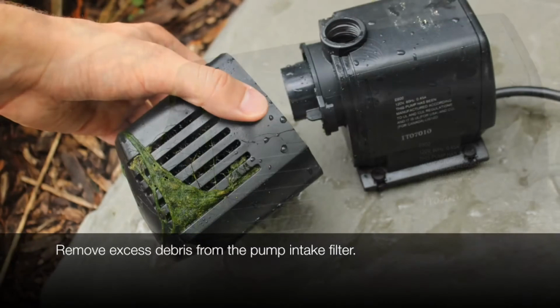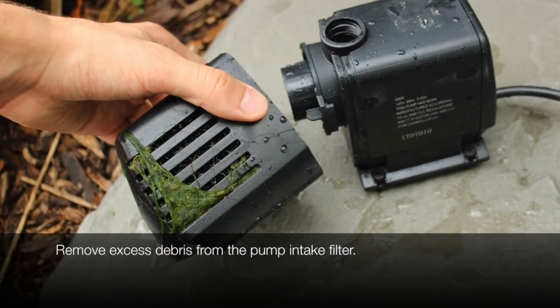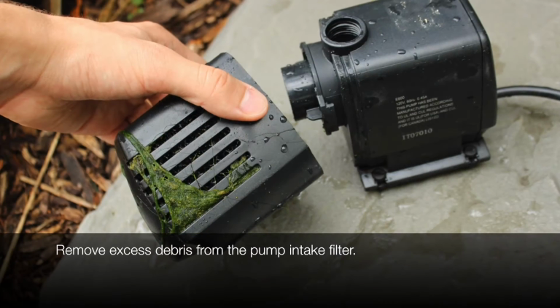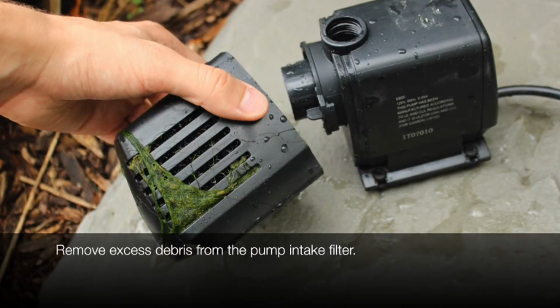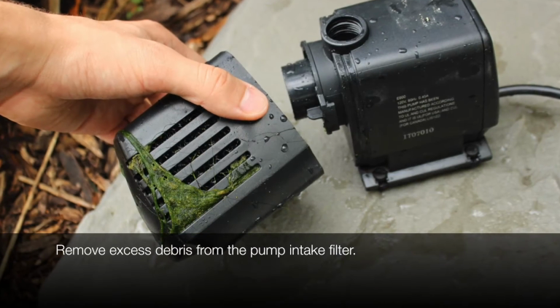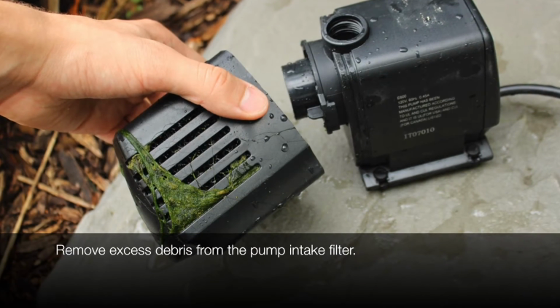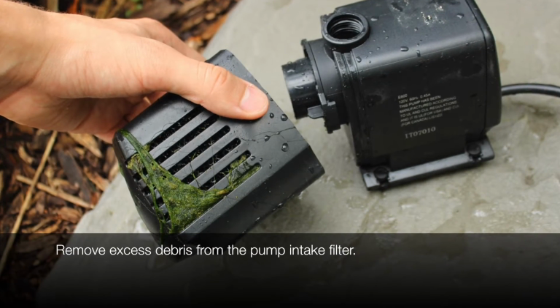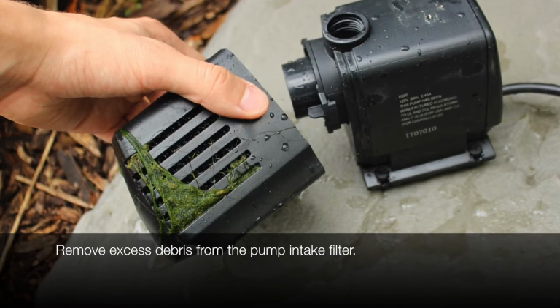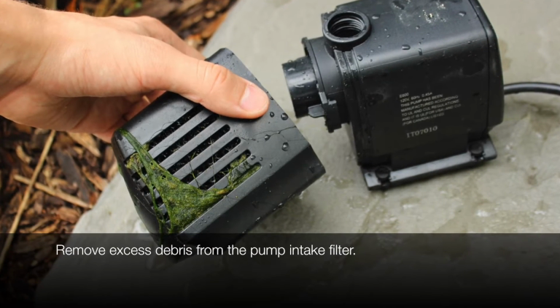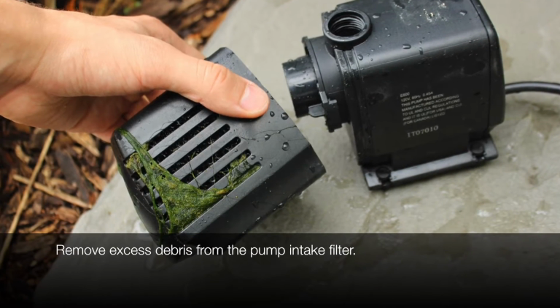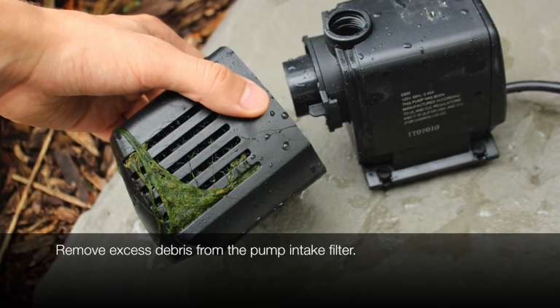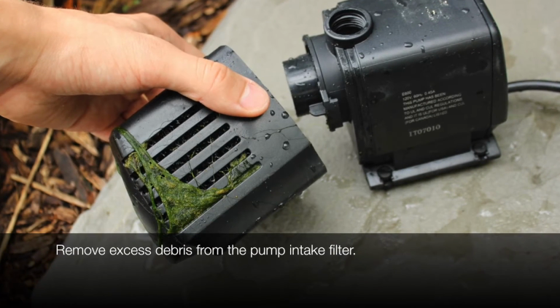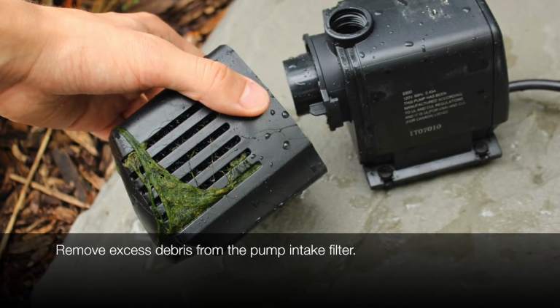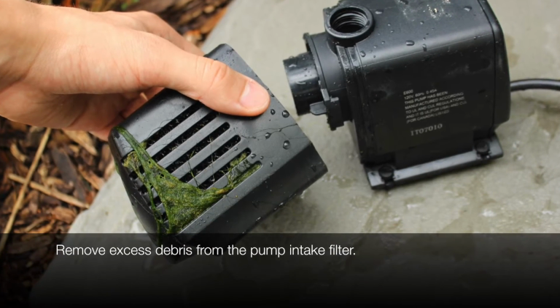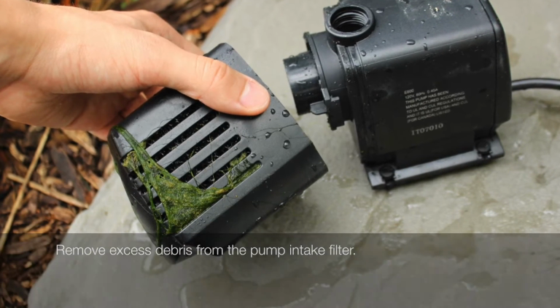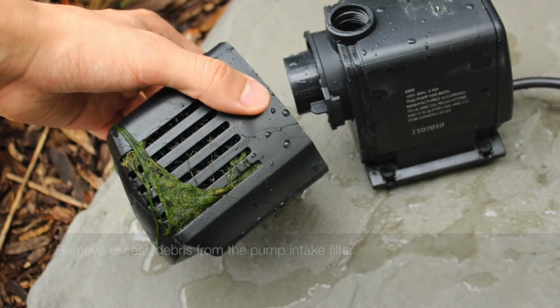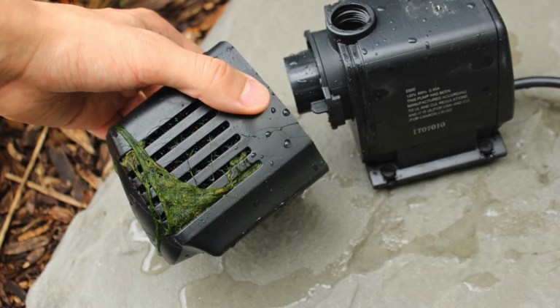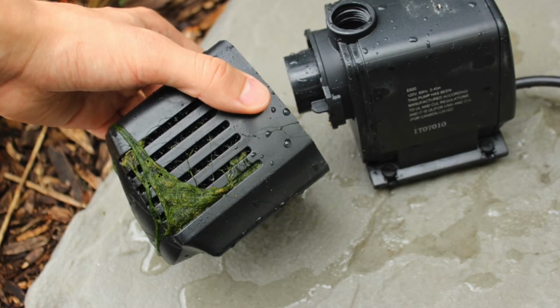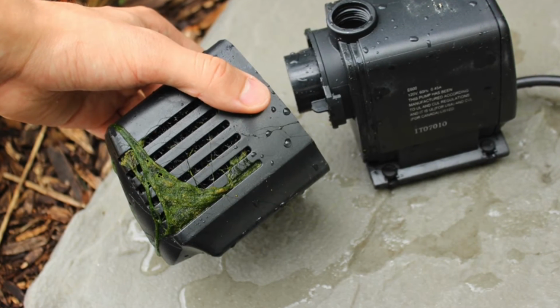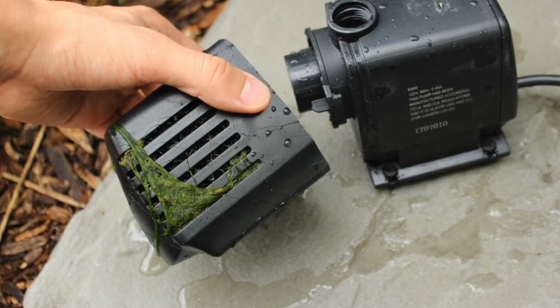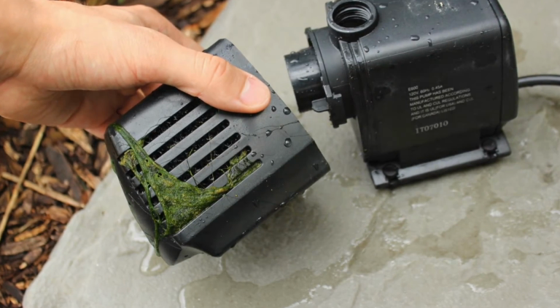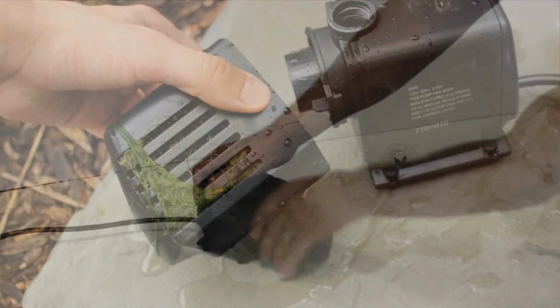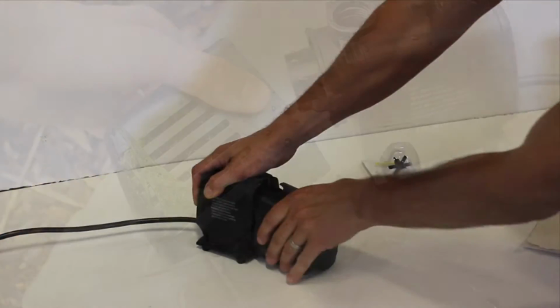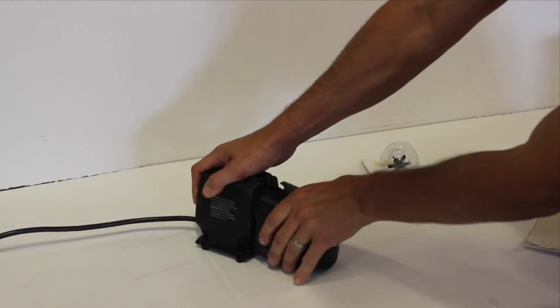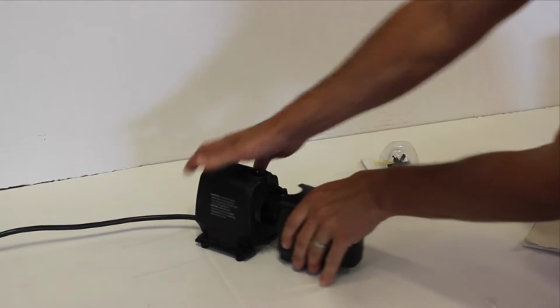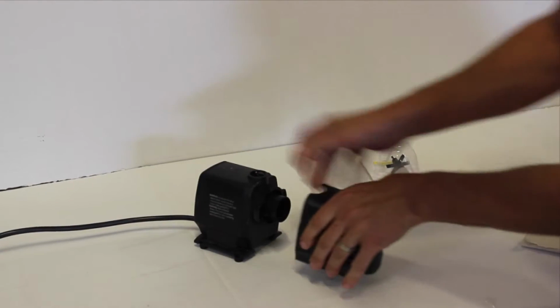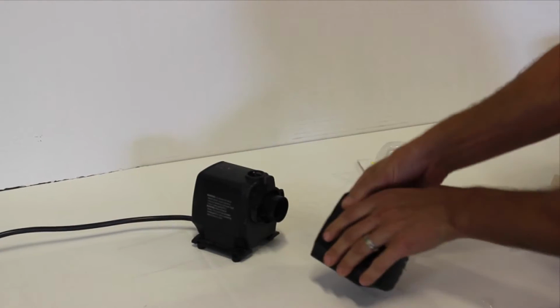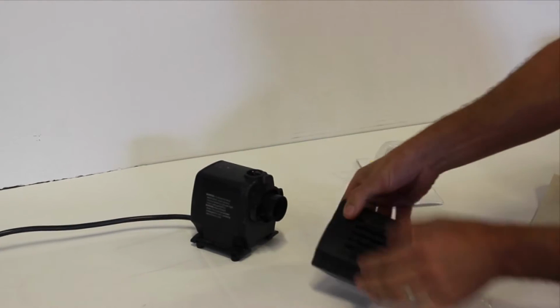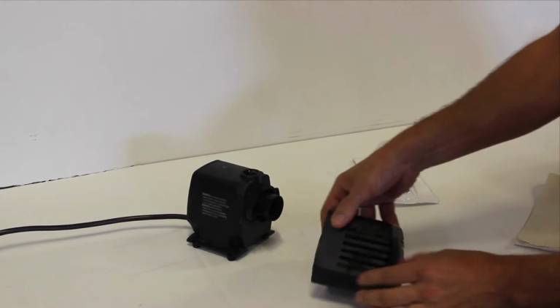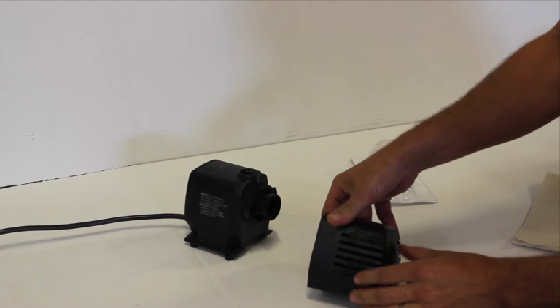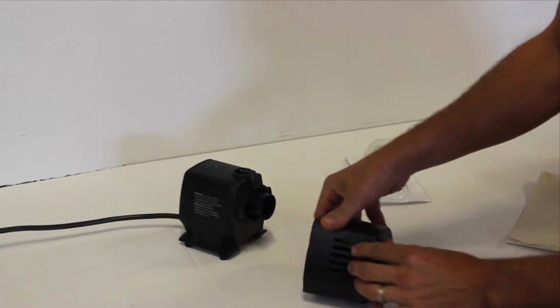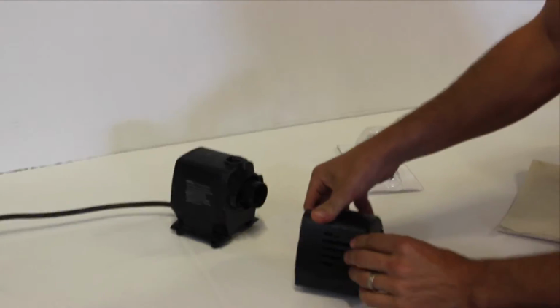Clean off any excess debris on the filter, and be sure to clean or replace the foam filter on EP1750 and smaller pumps.